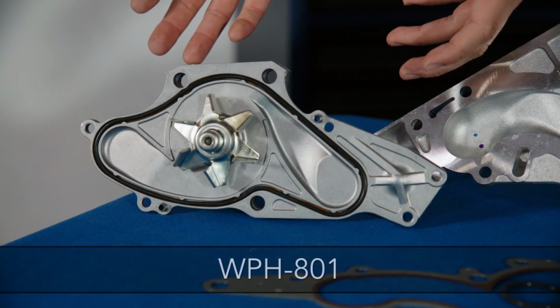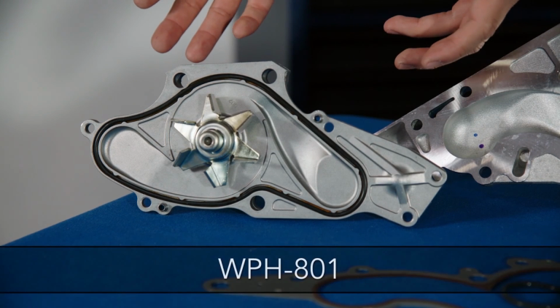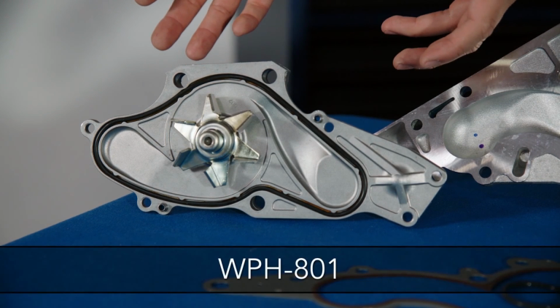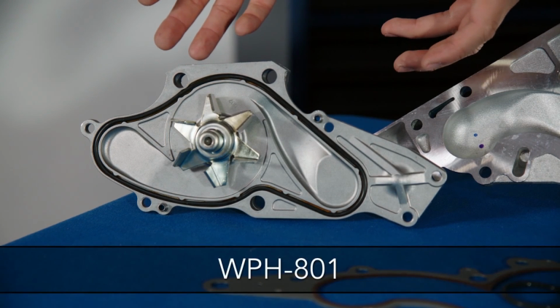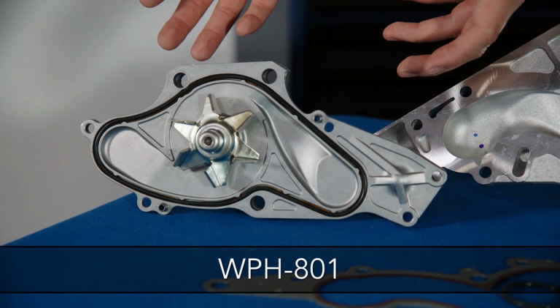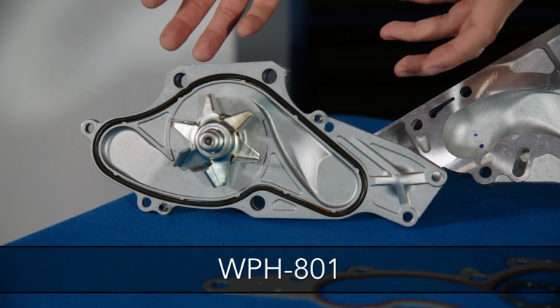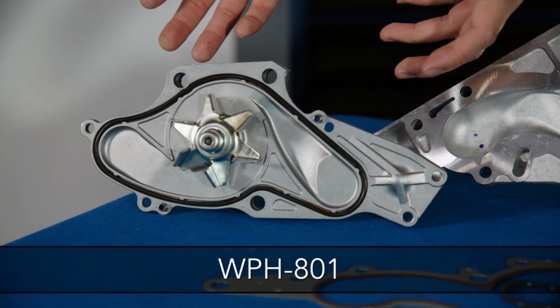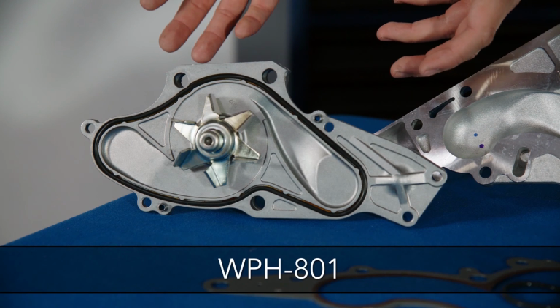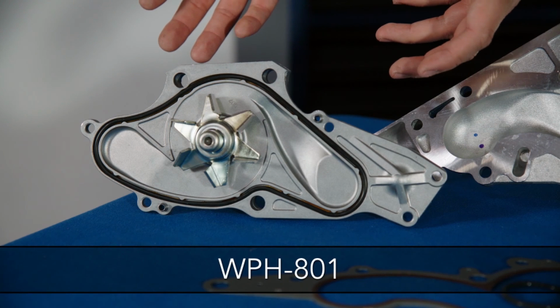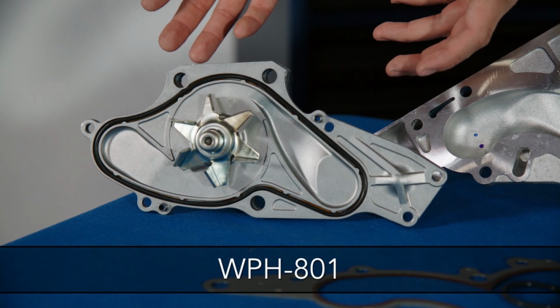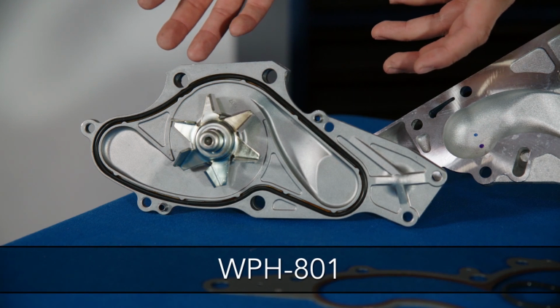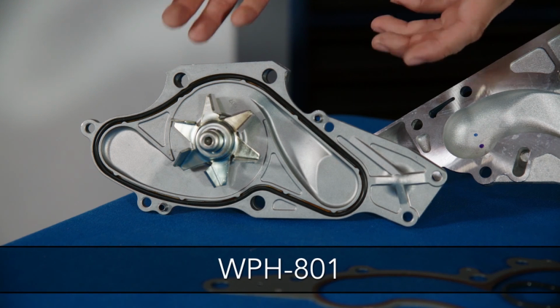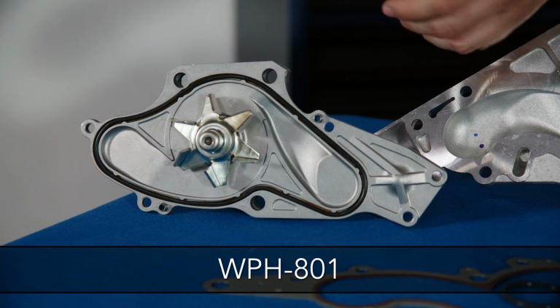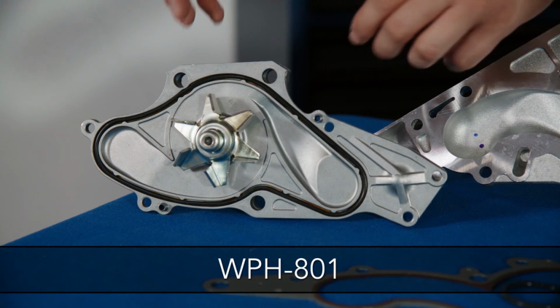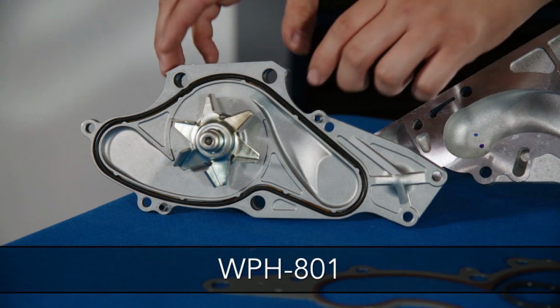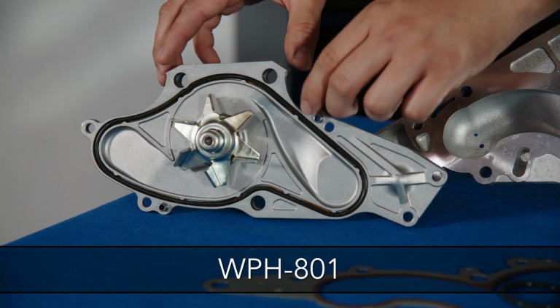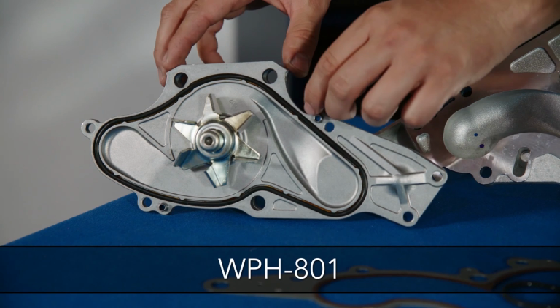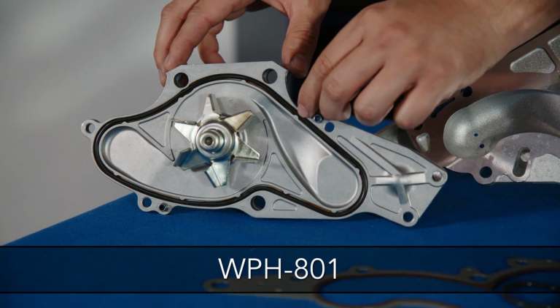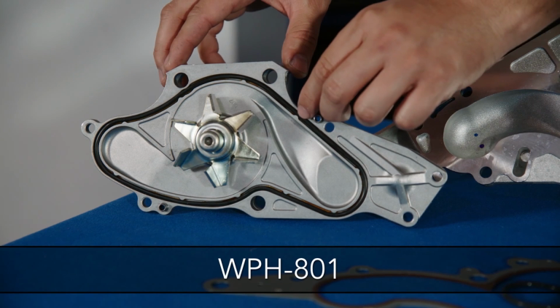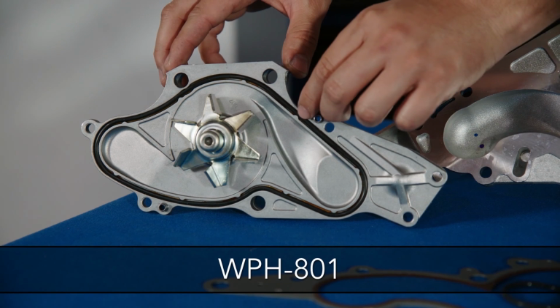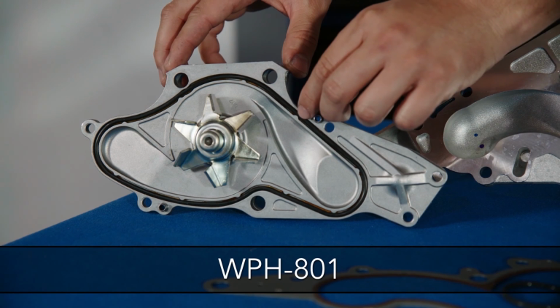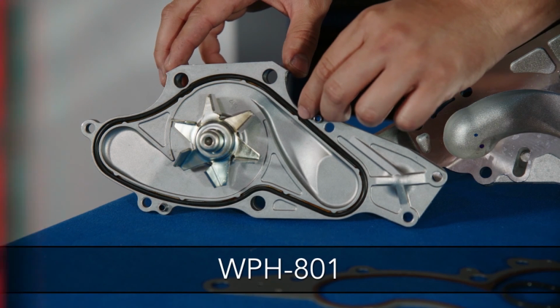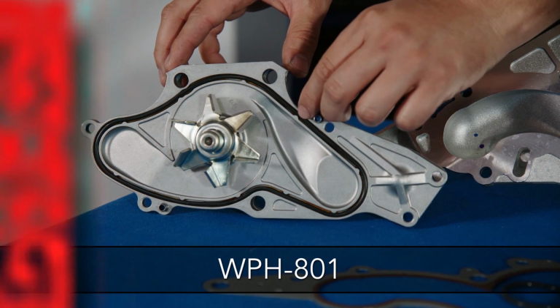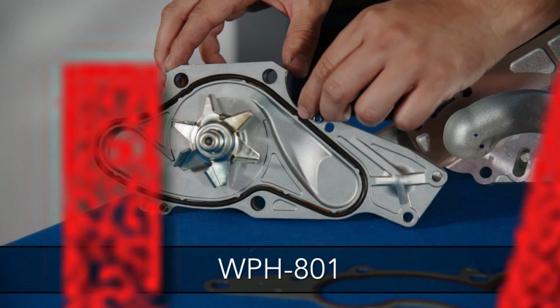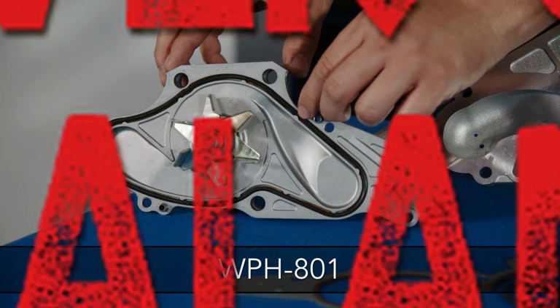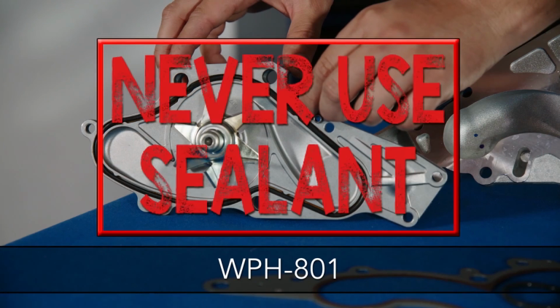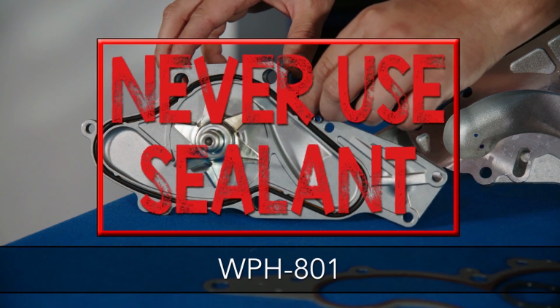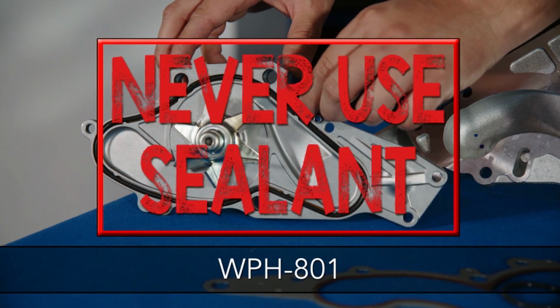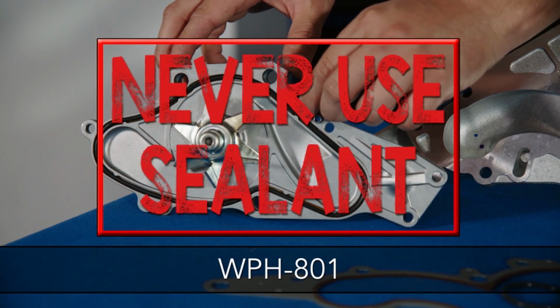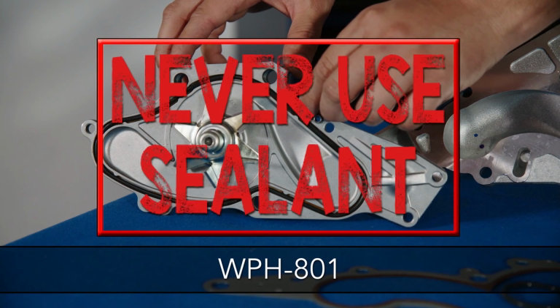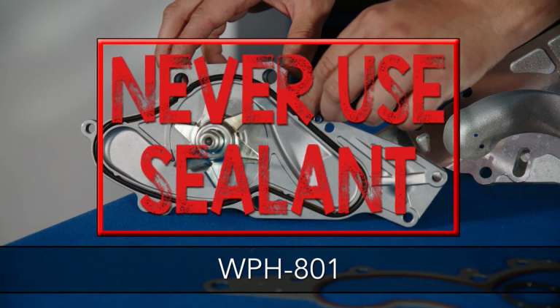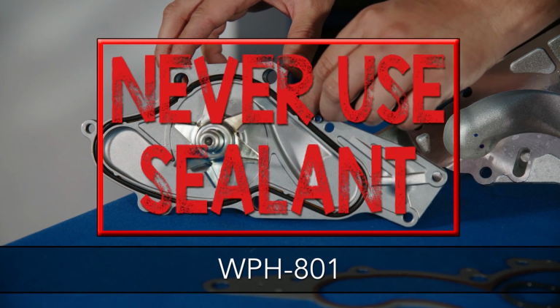For example, the WPH801 has a rubber O-ring type seal — never use sealant on O-rings.